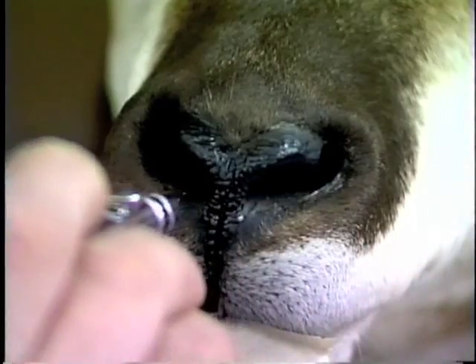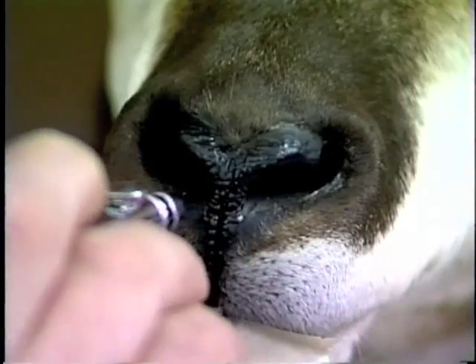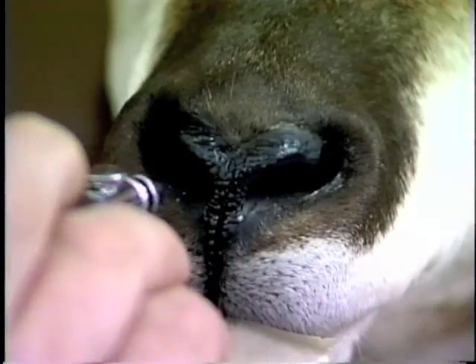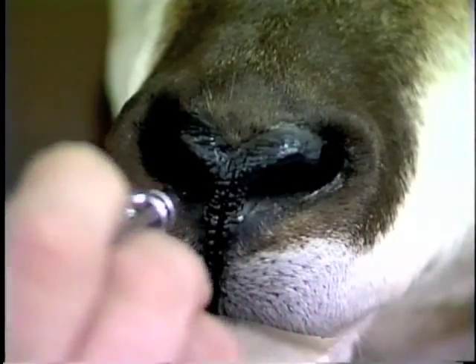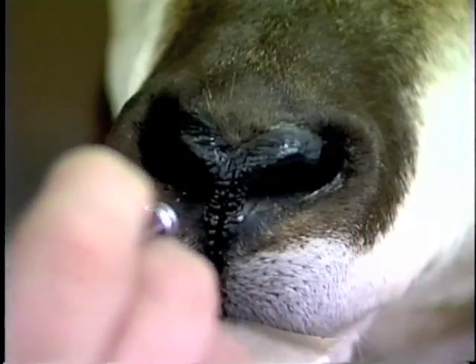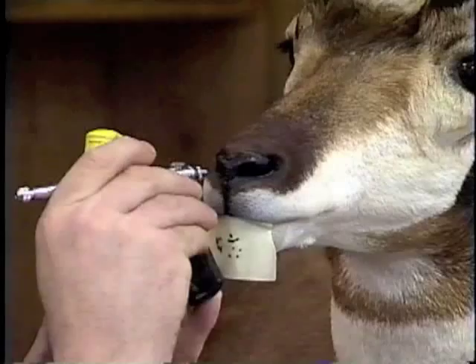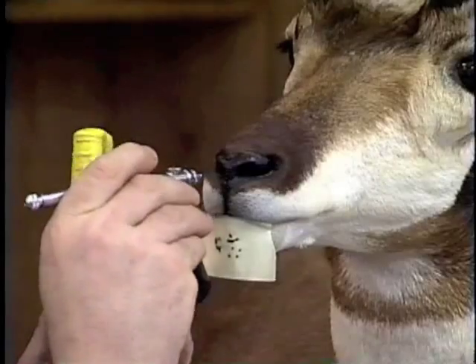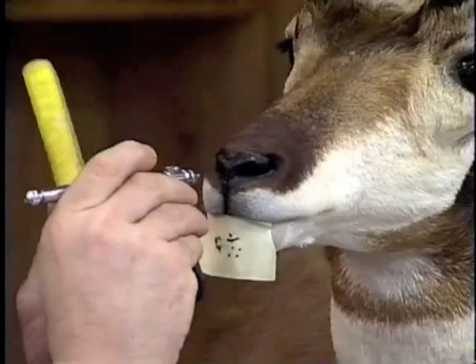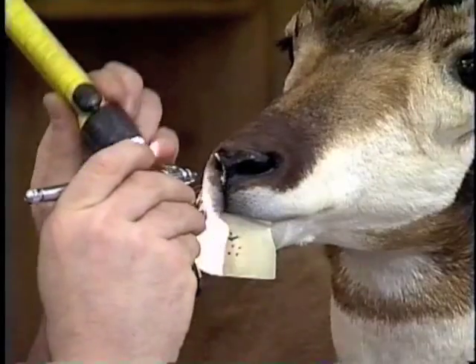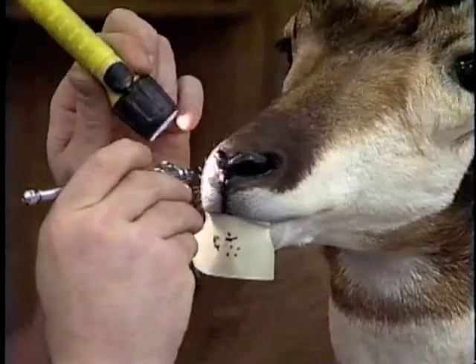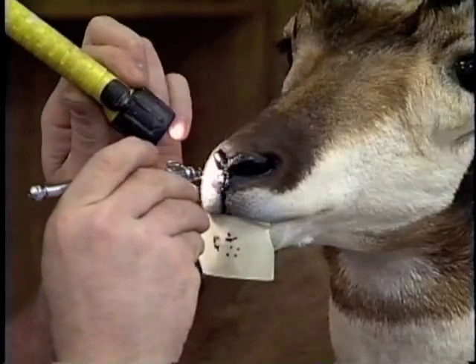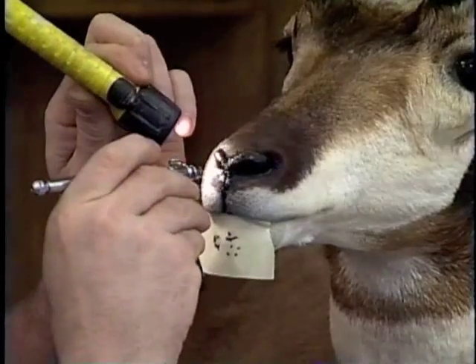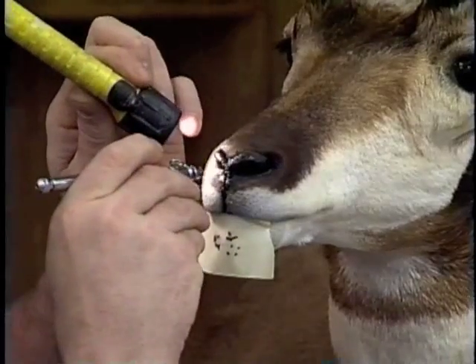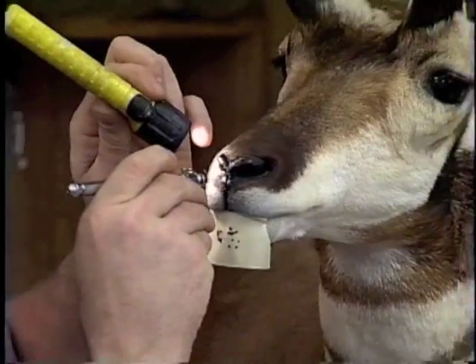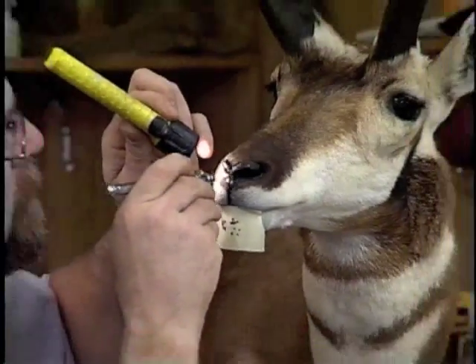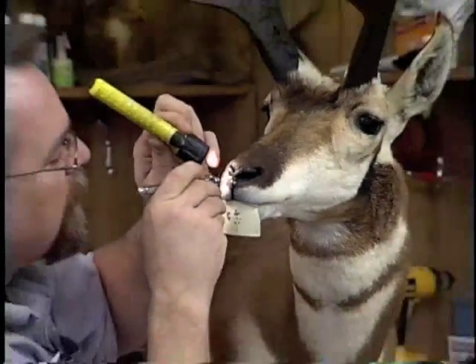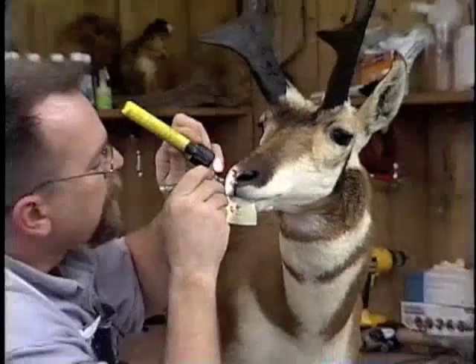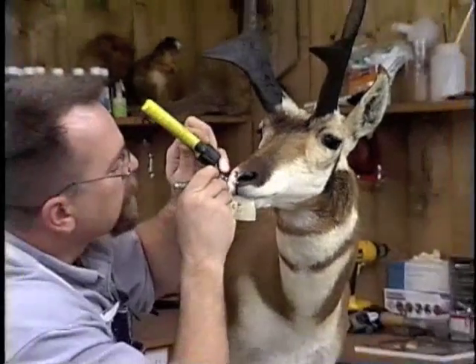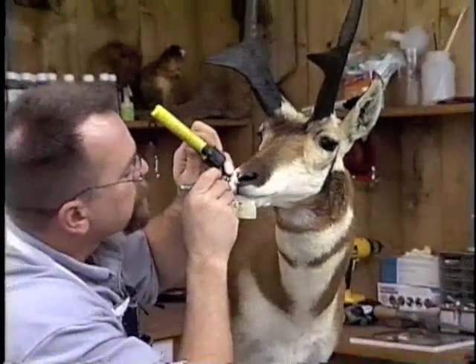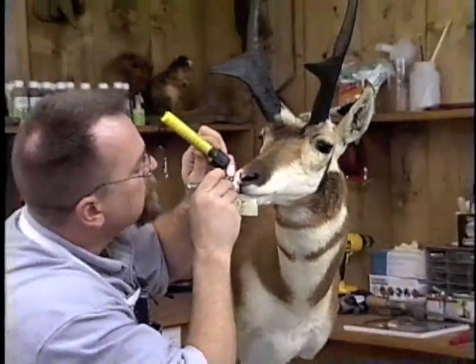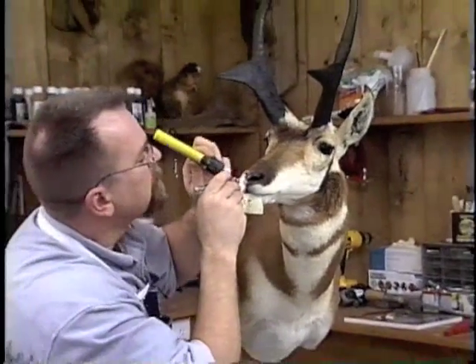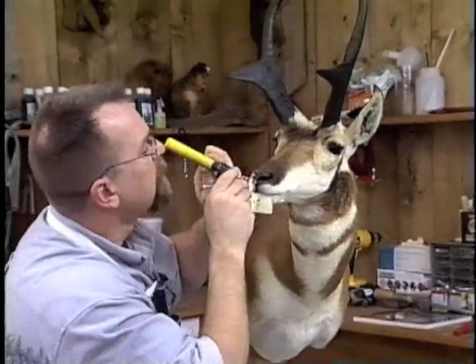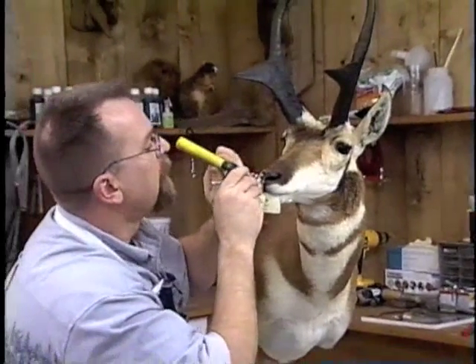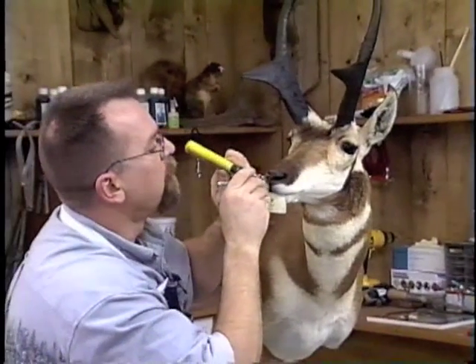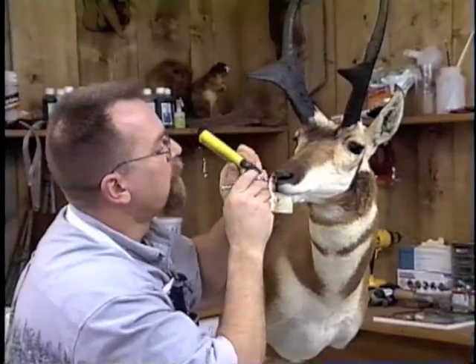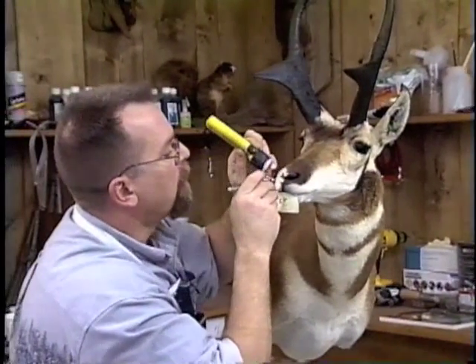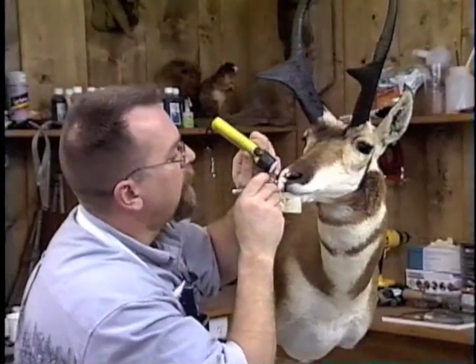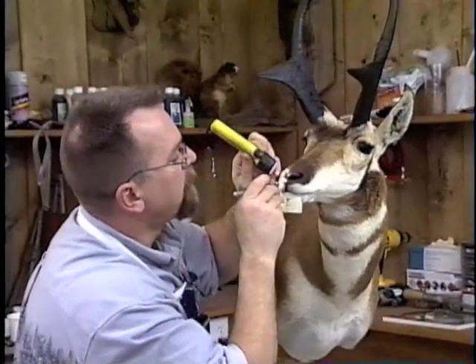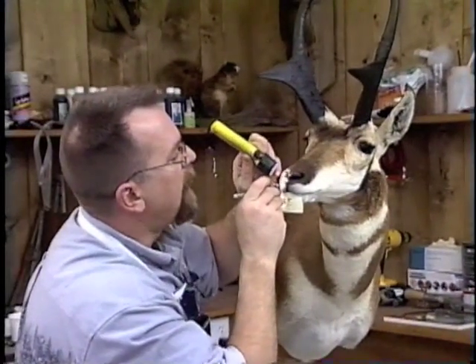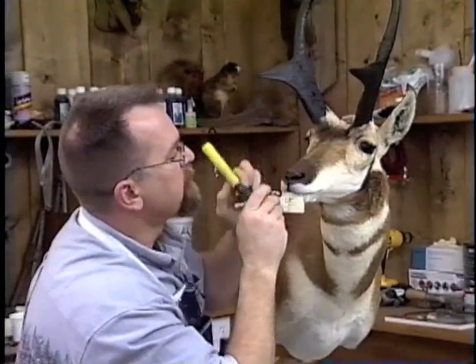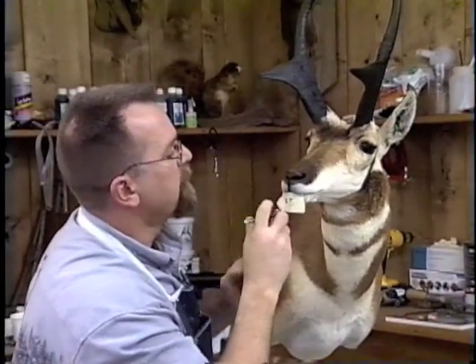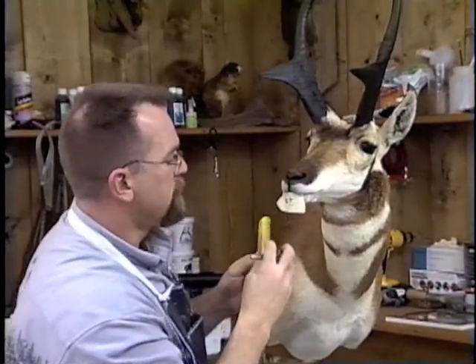We'll continue painting the rest of this — the other nostril — and then we'll work our way up to the eyes and the ears.